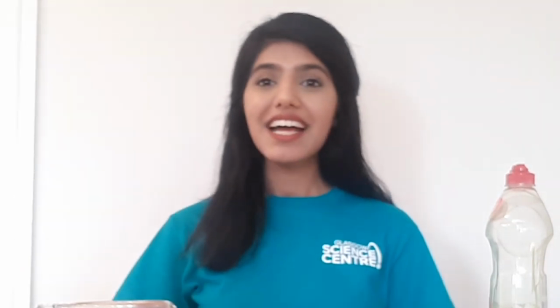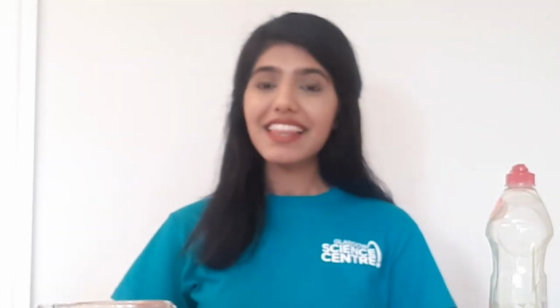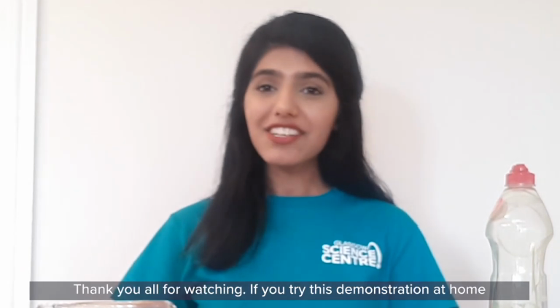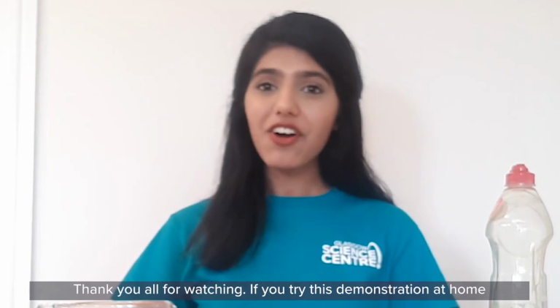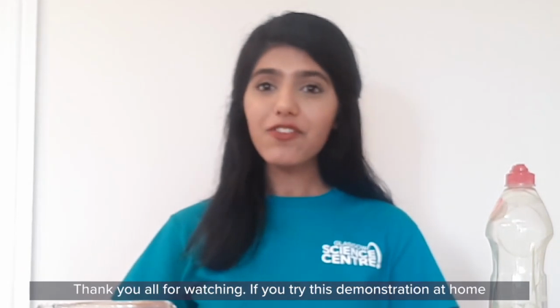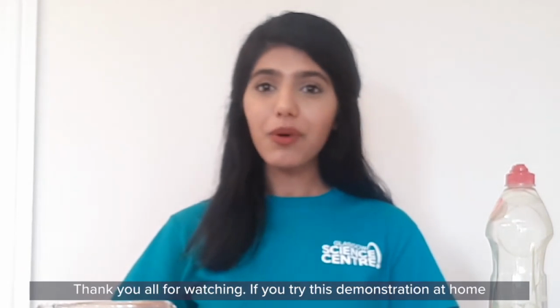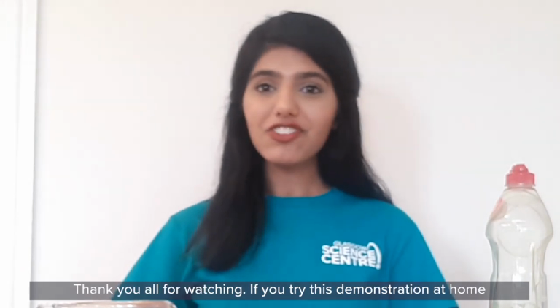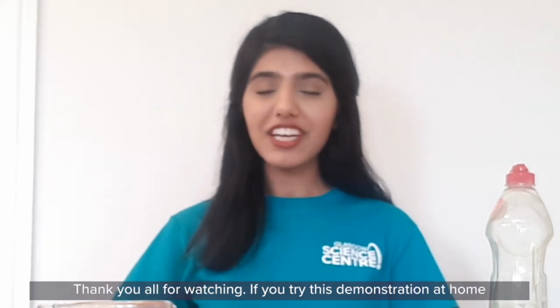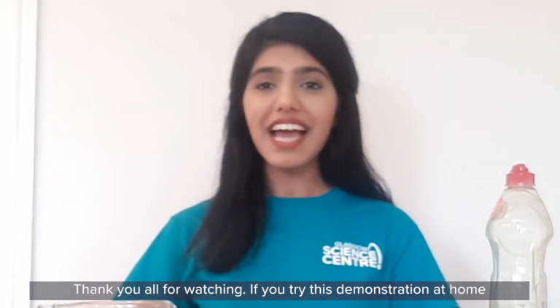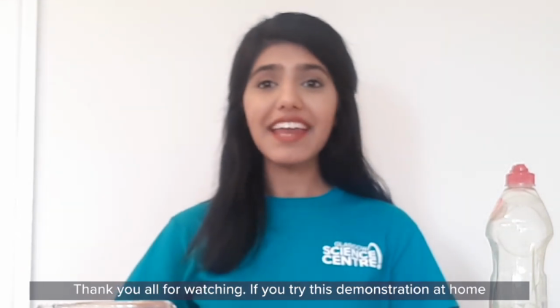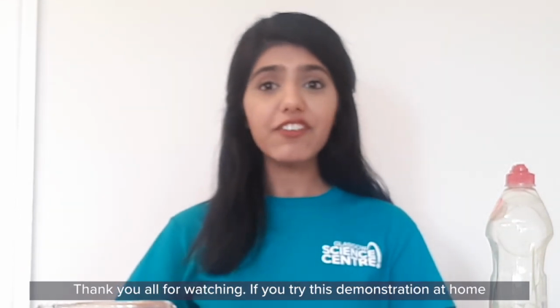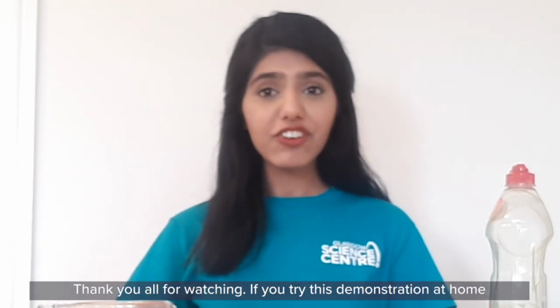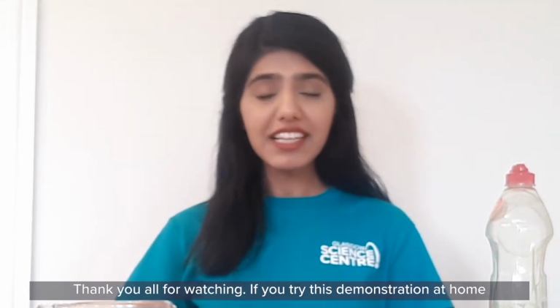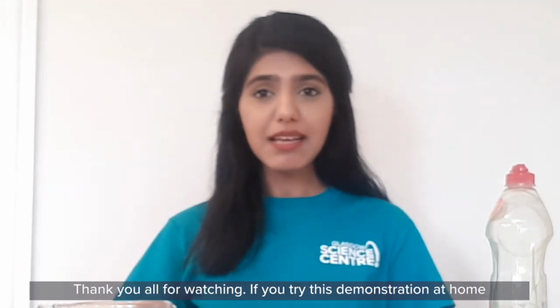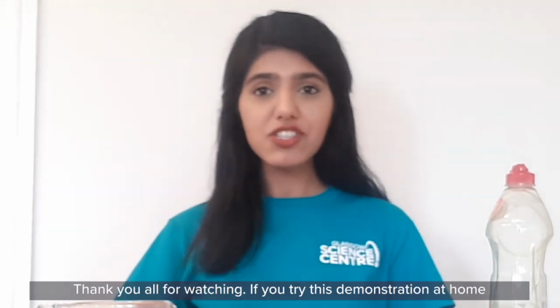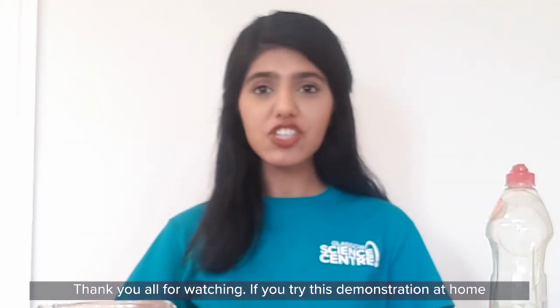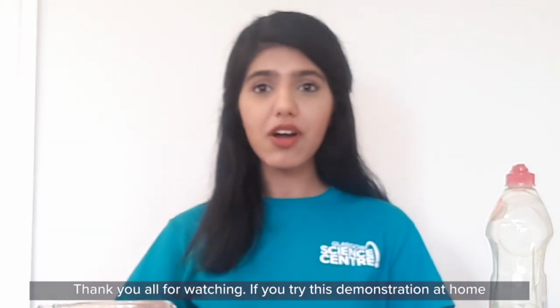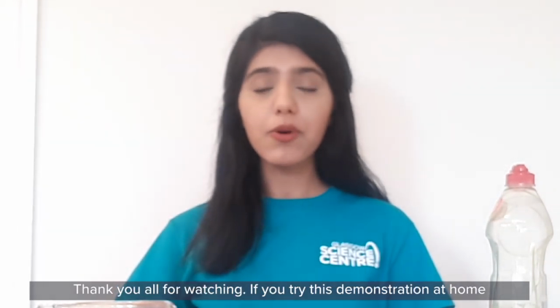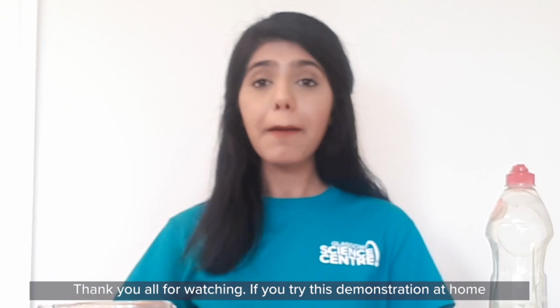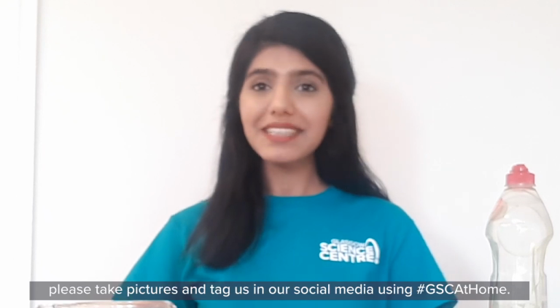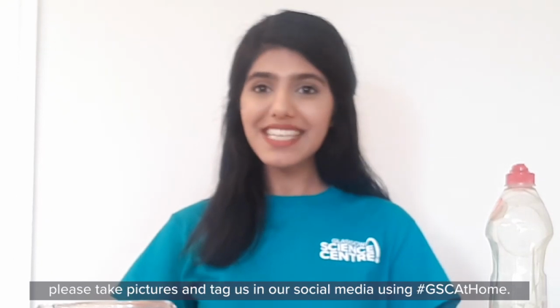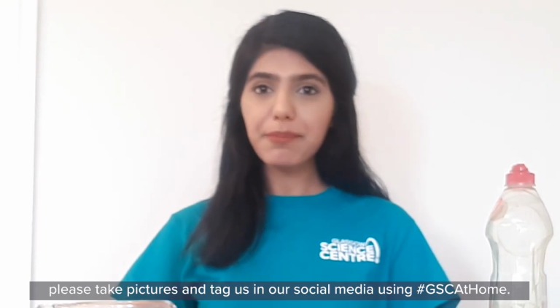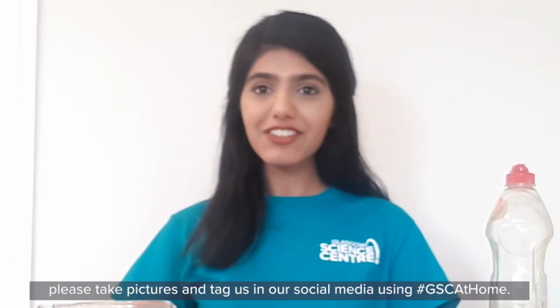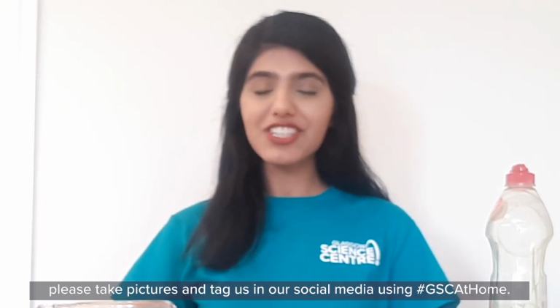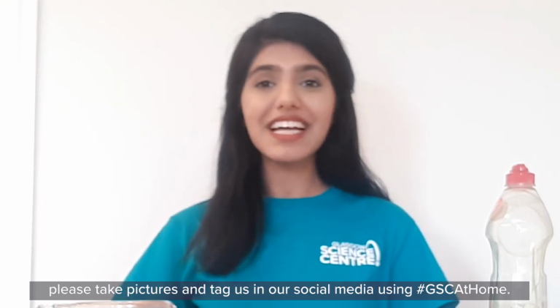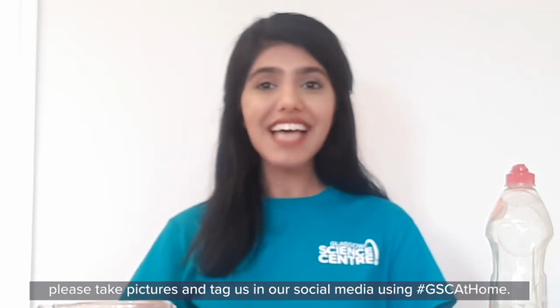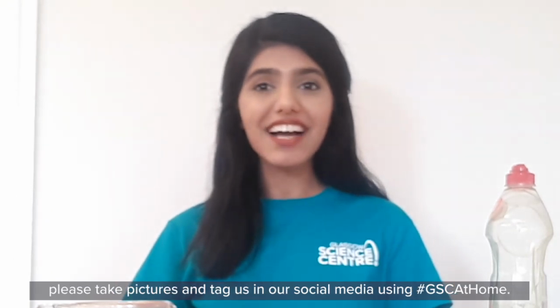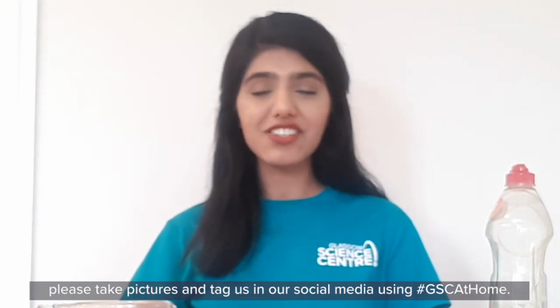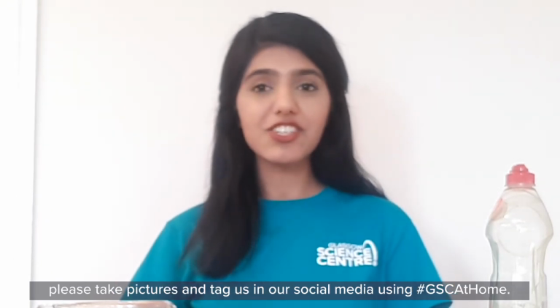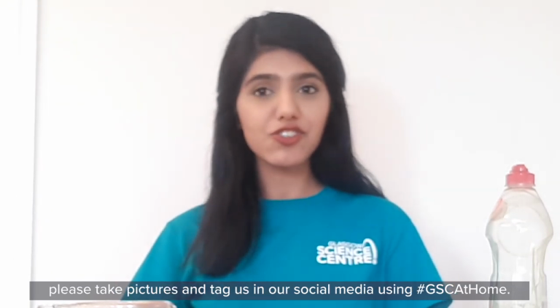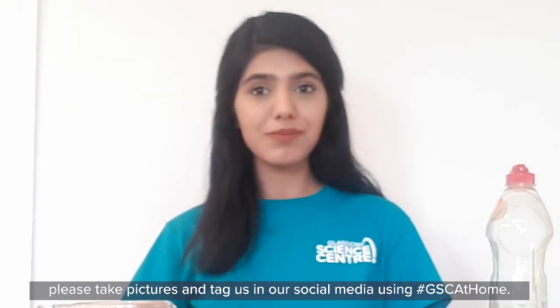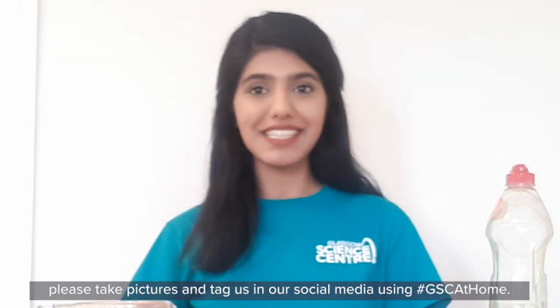Thank you all for watching and if you try this demonstration at home, please take pictures and tag us on our social media.